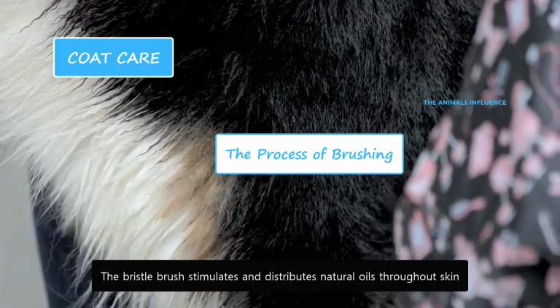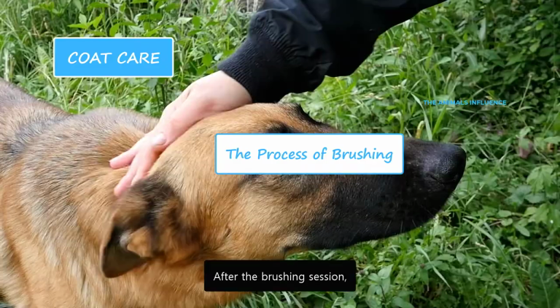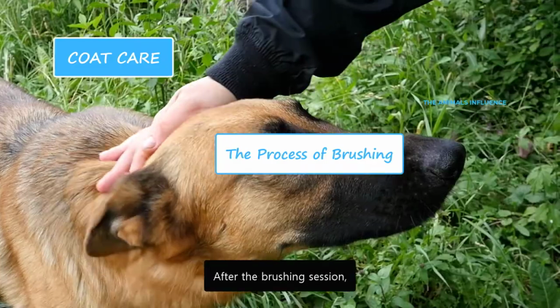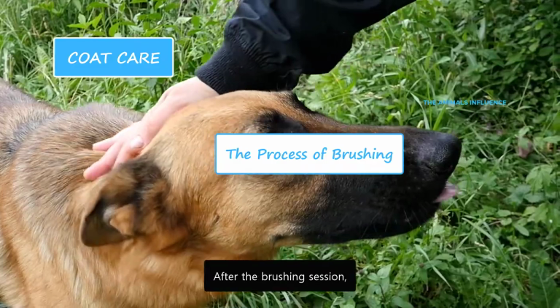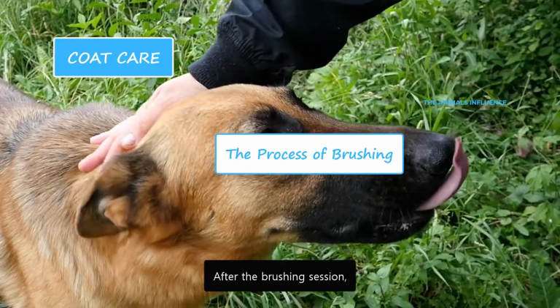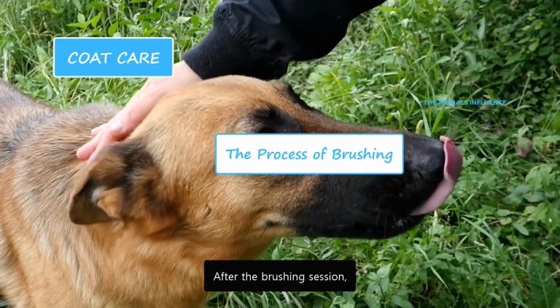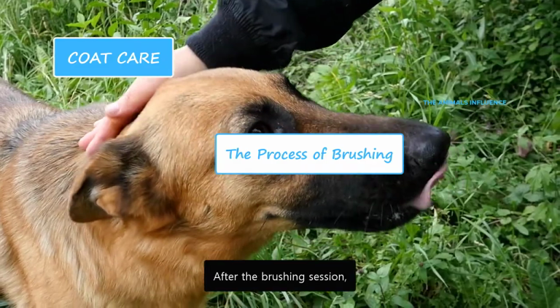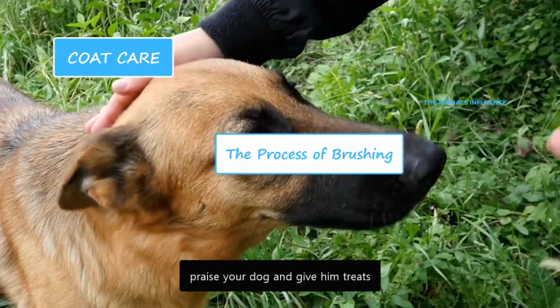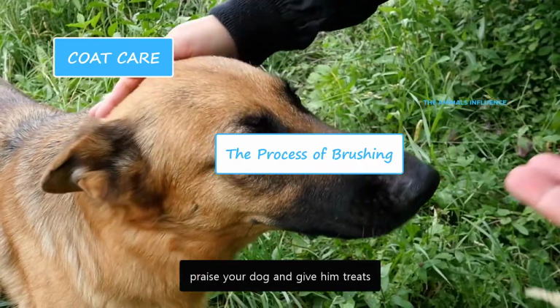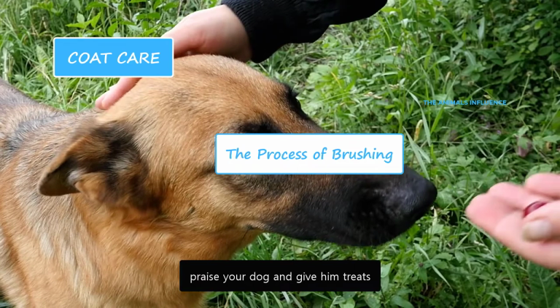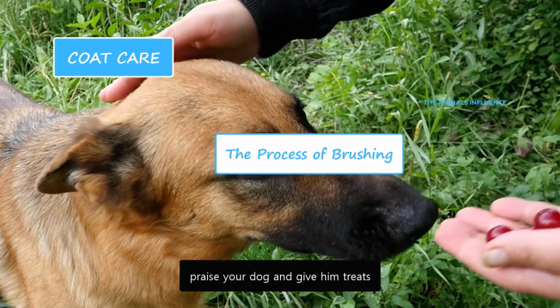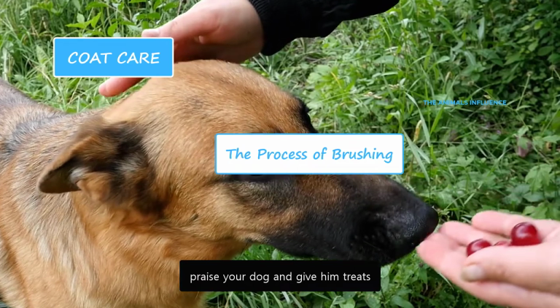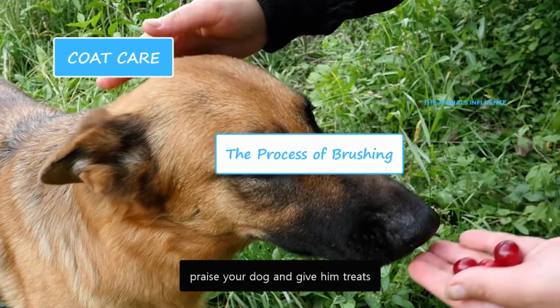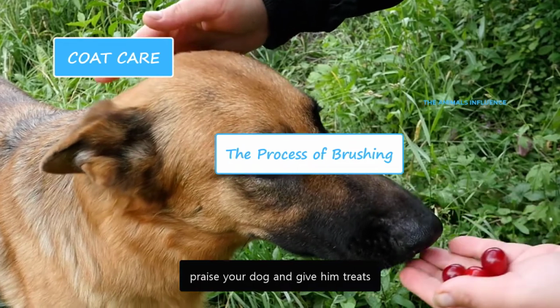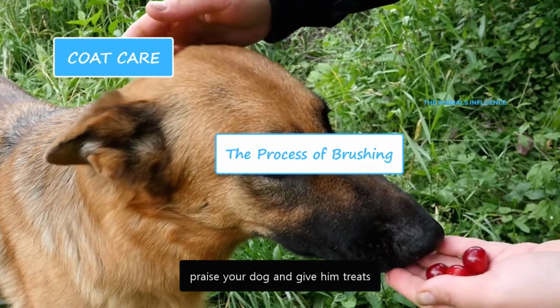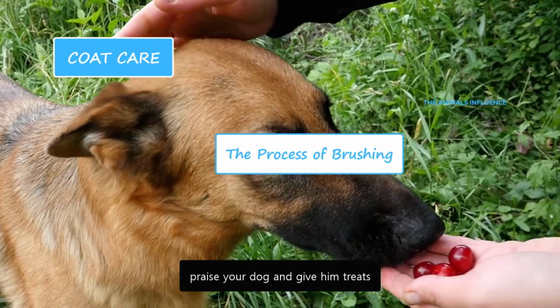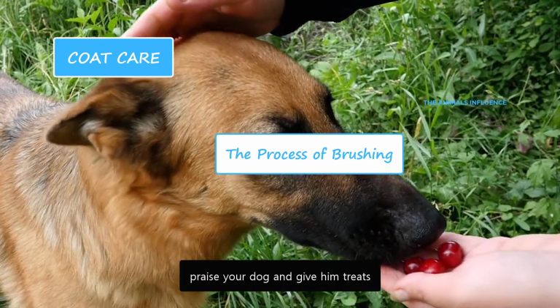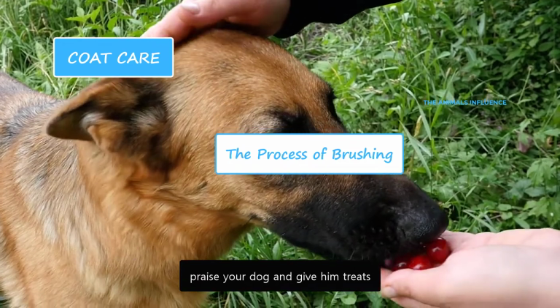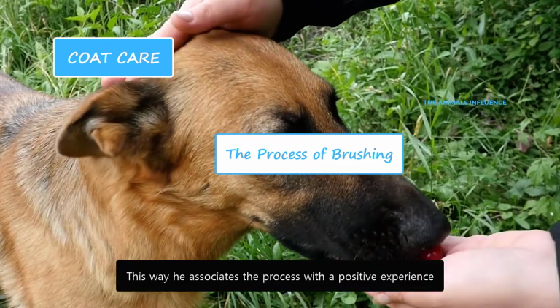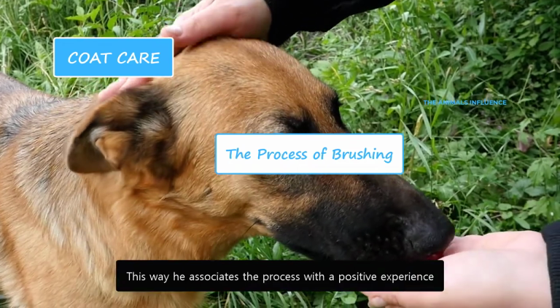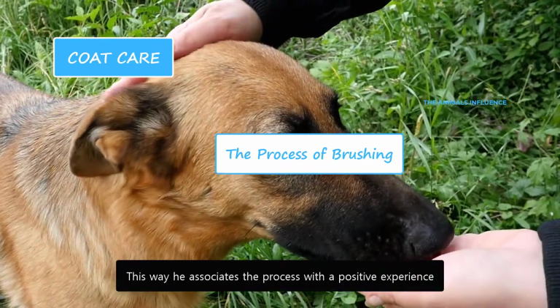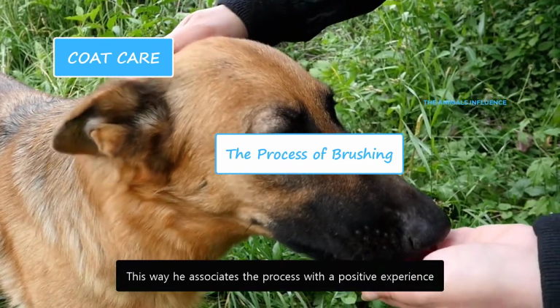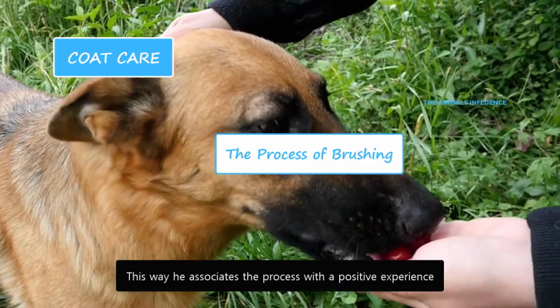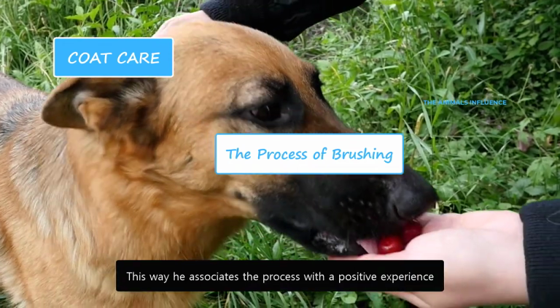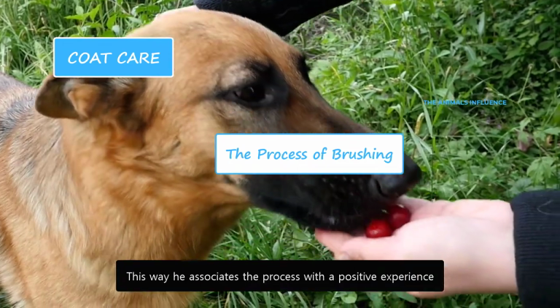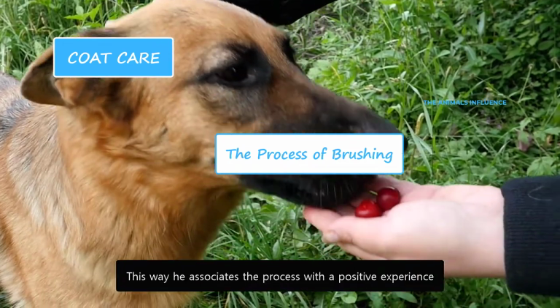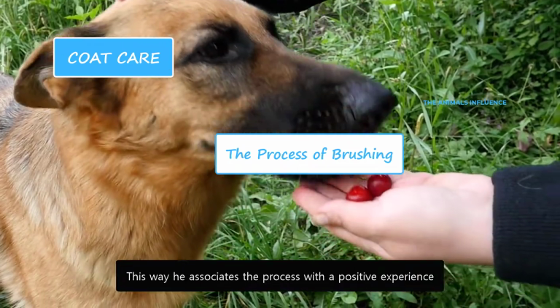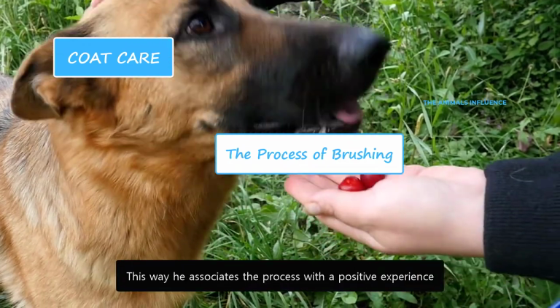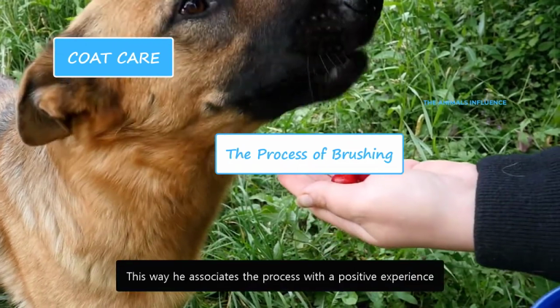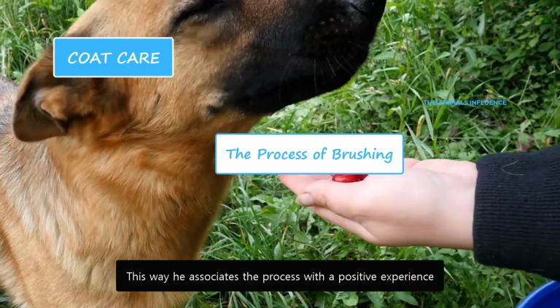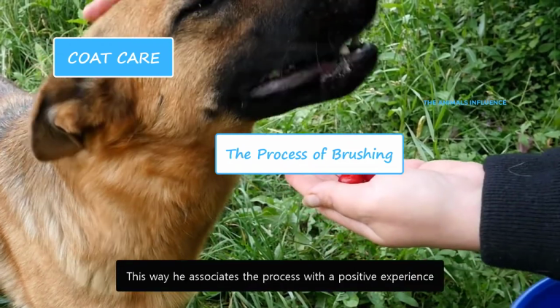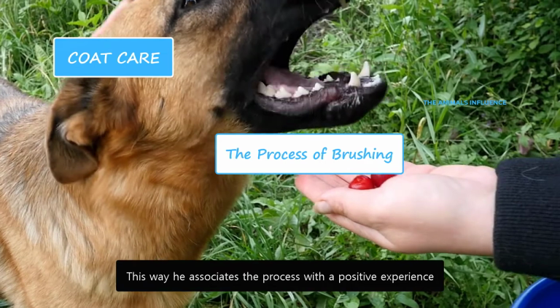After the brushing session, praise your dog and give him treats. This way he associates the process with a positive experience.